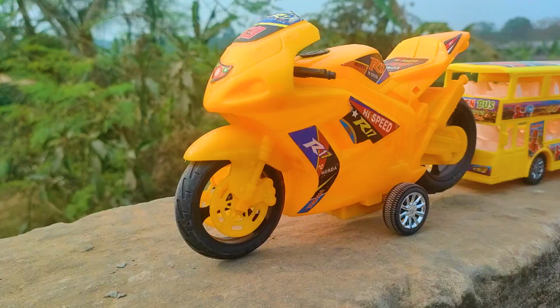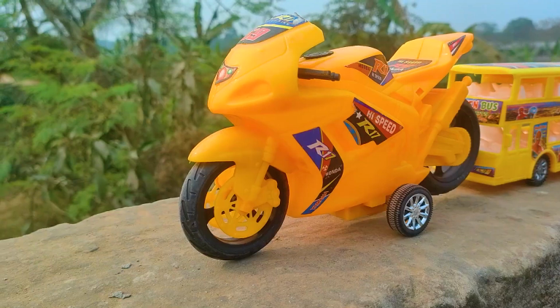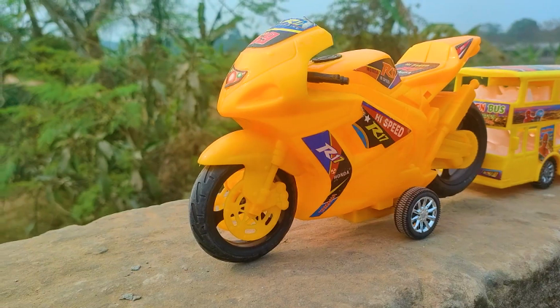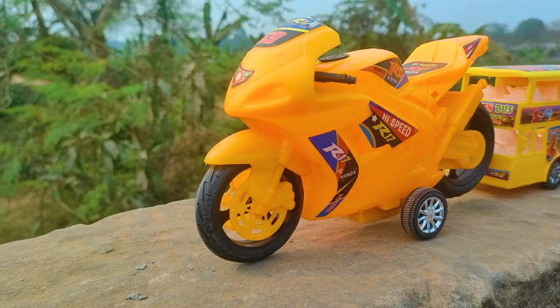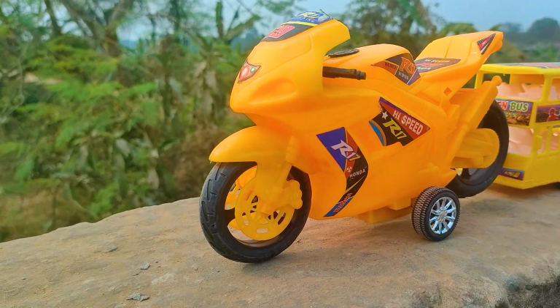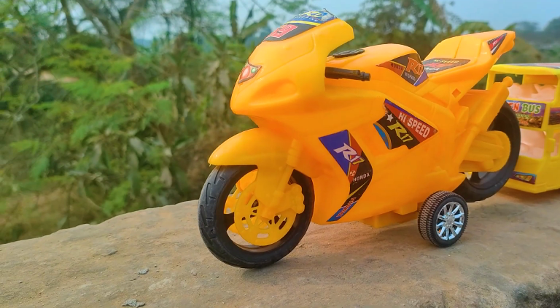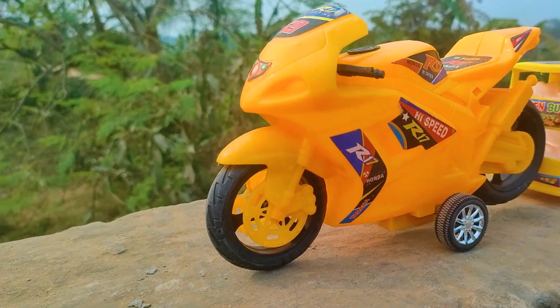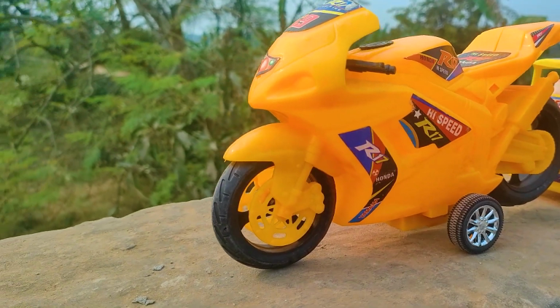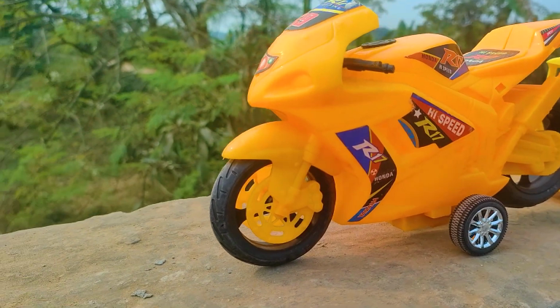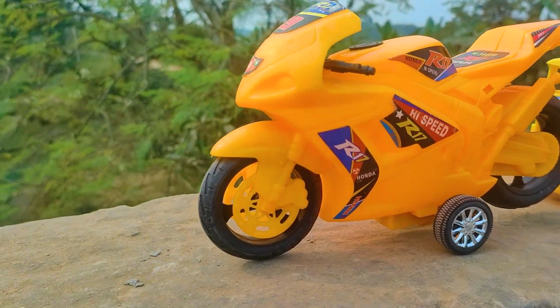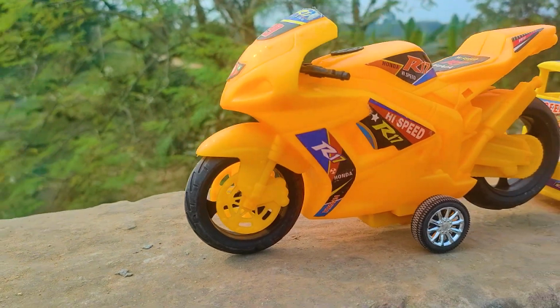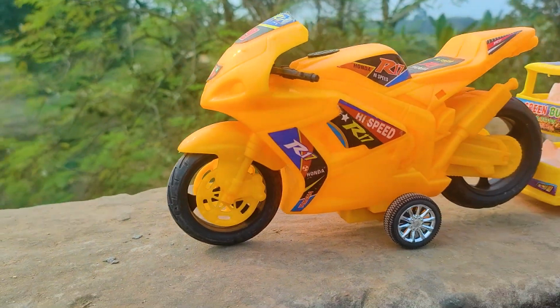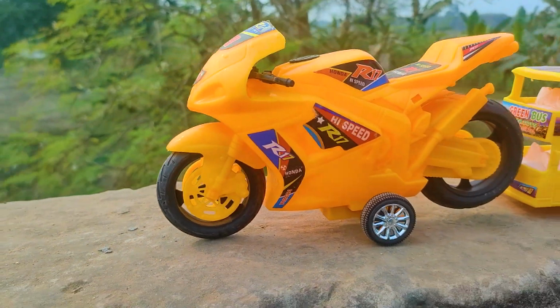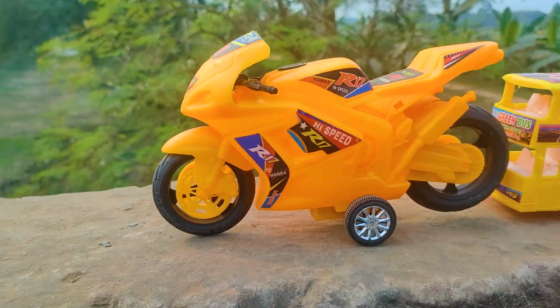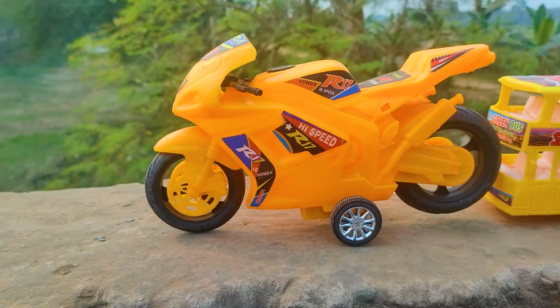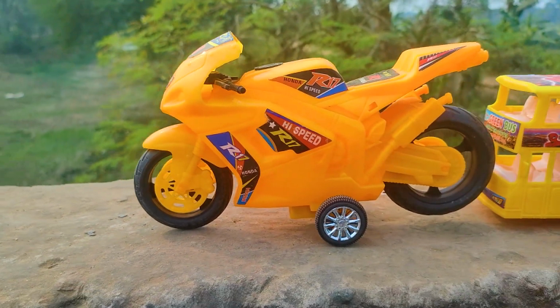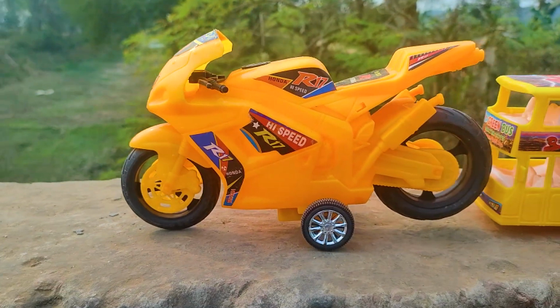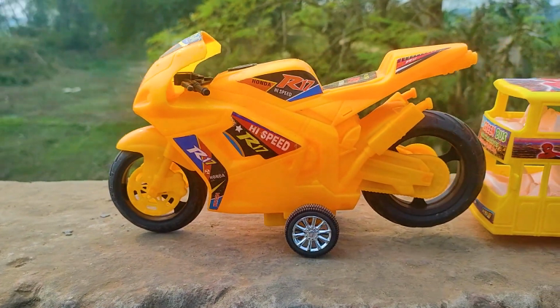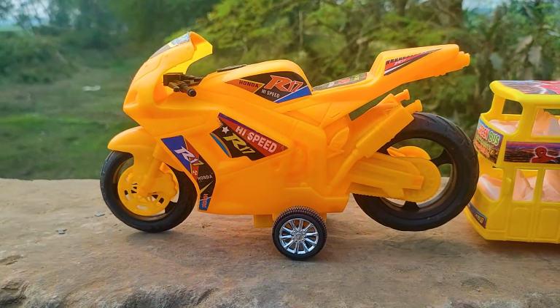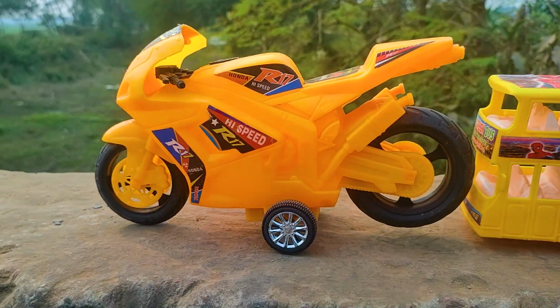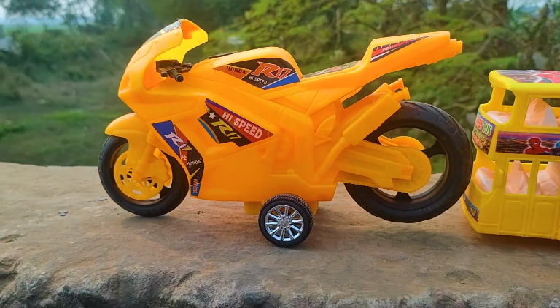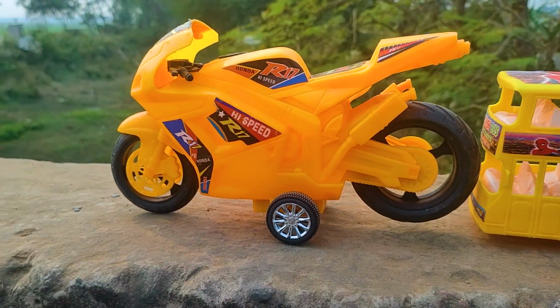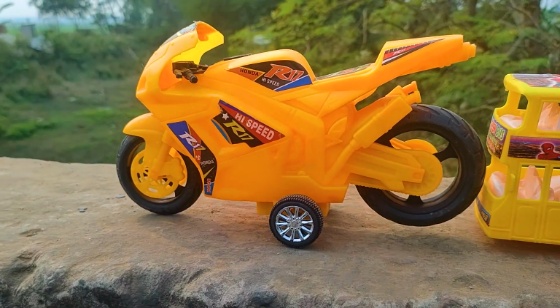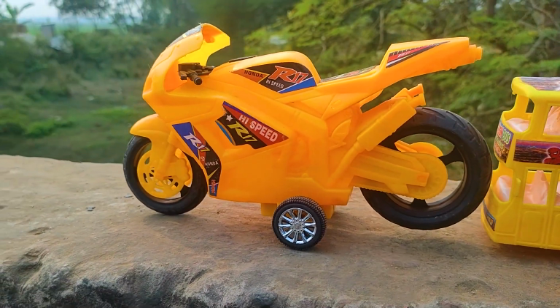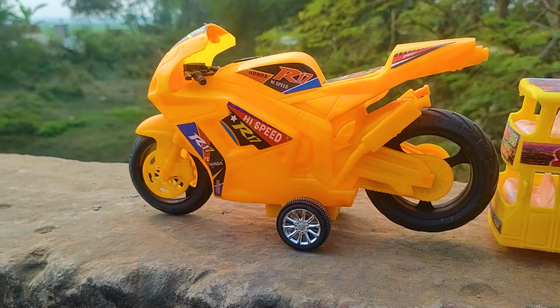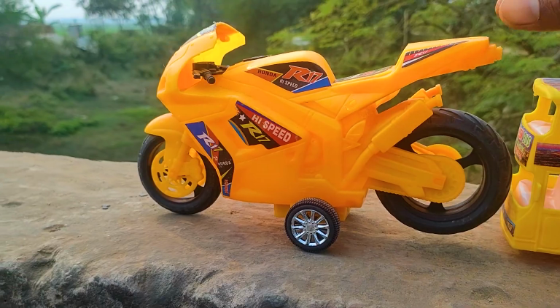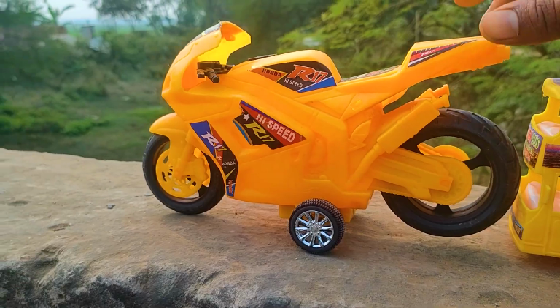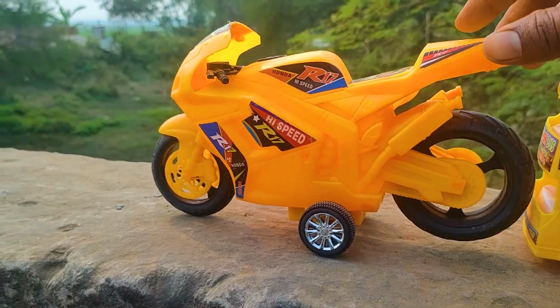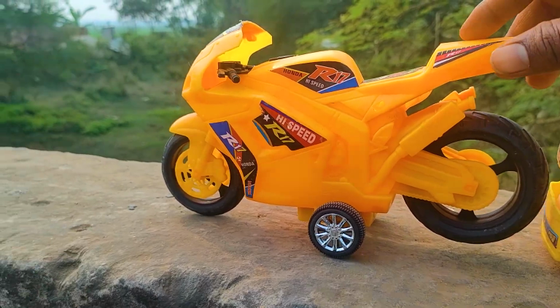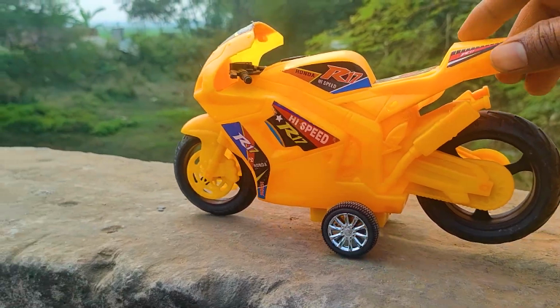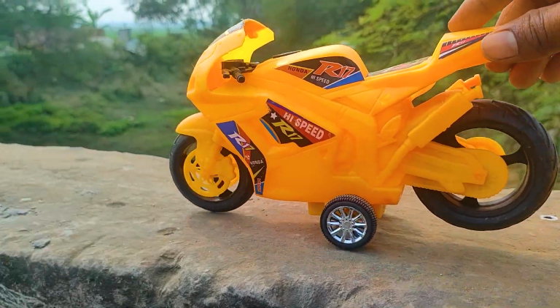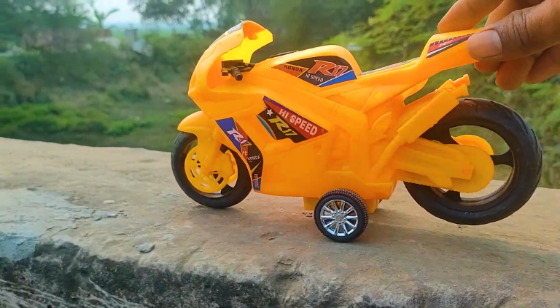And next one is a green company double decker bus, so I will try this one now.